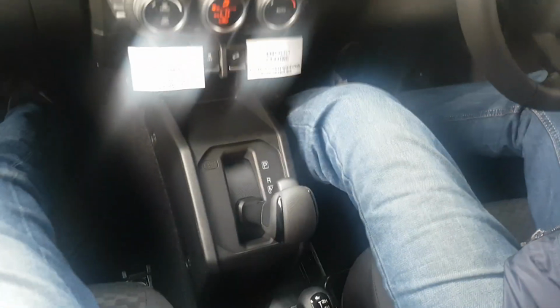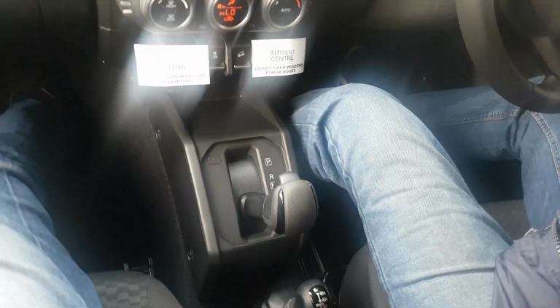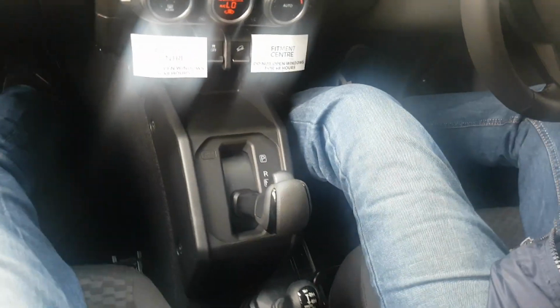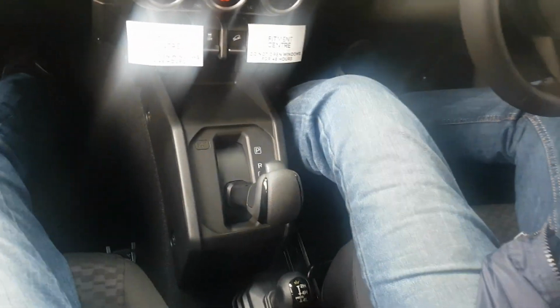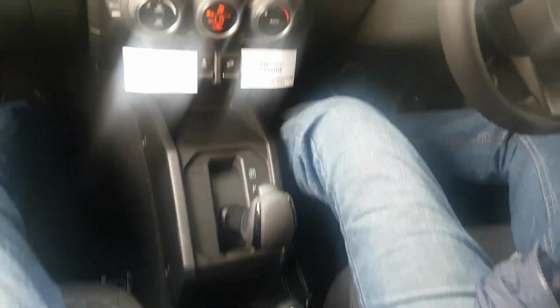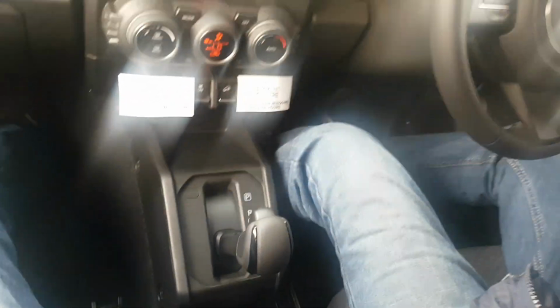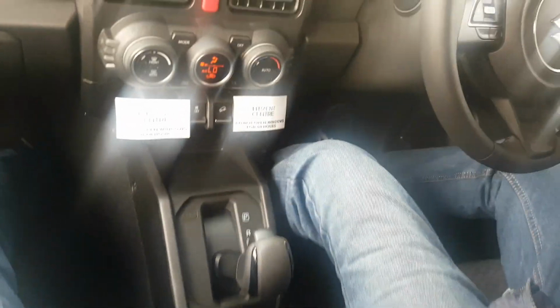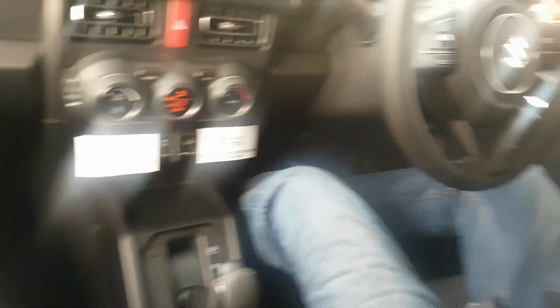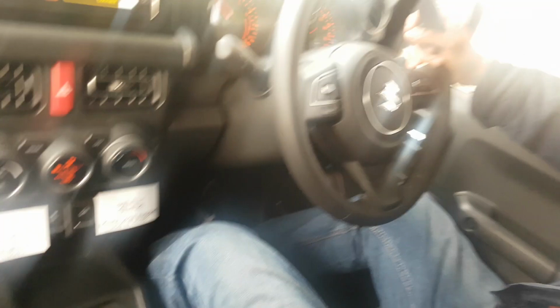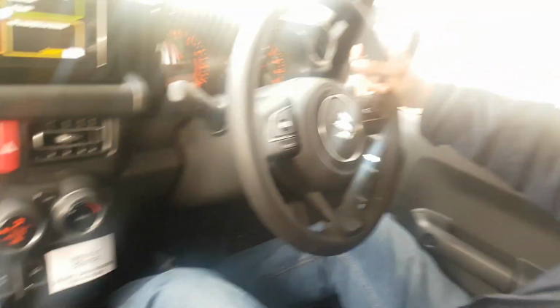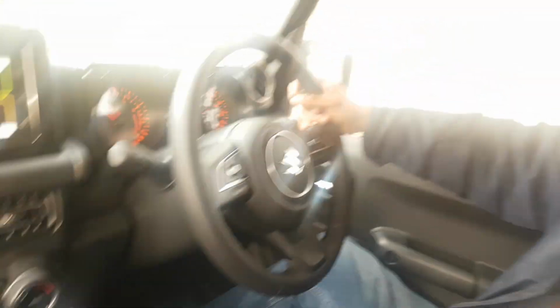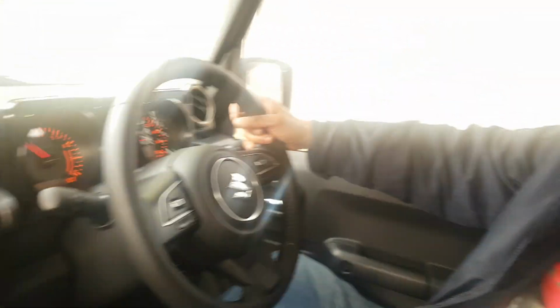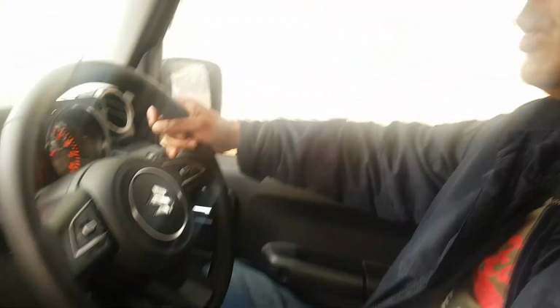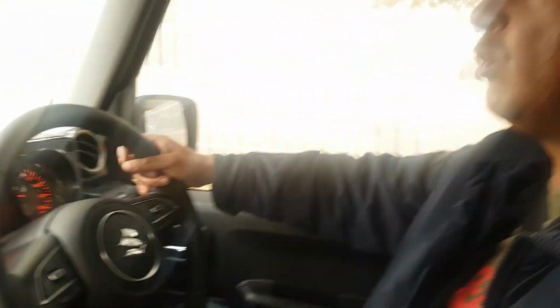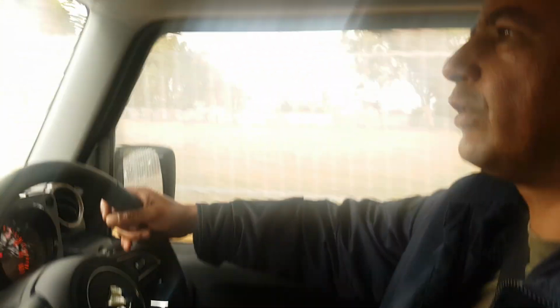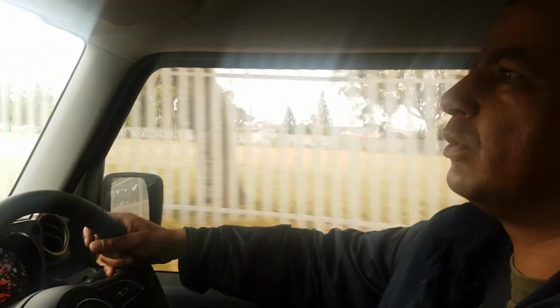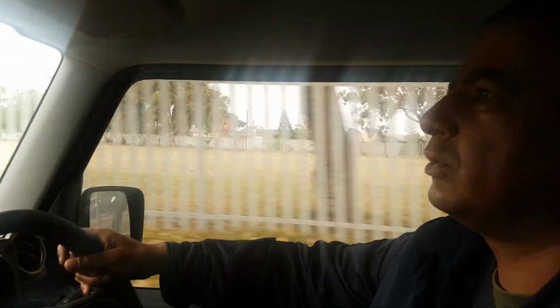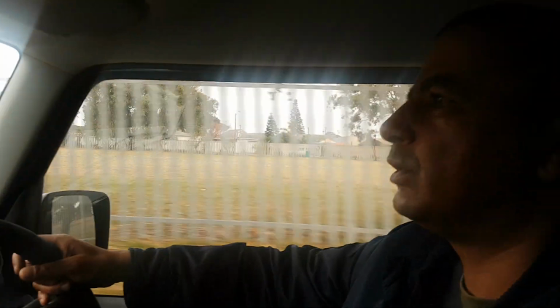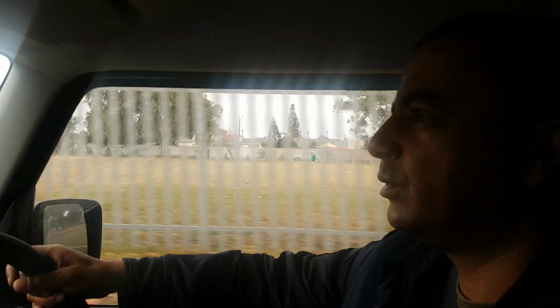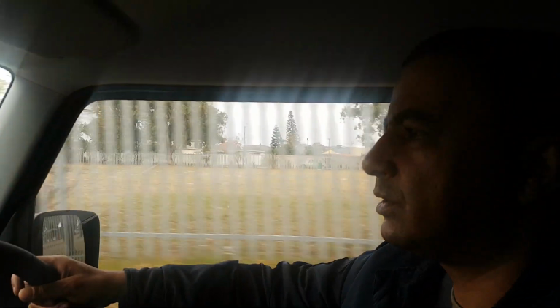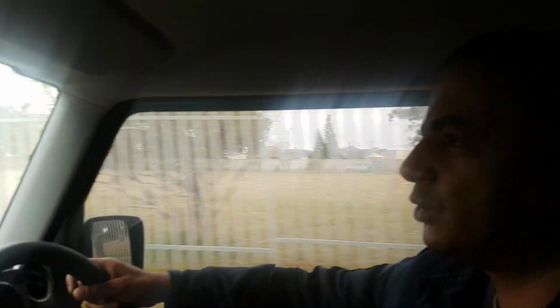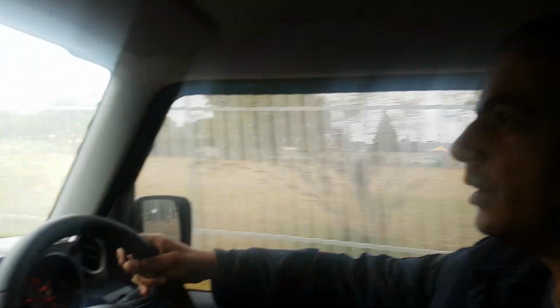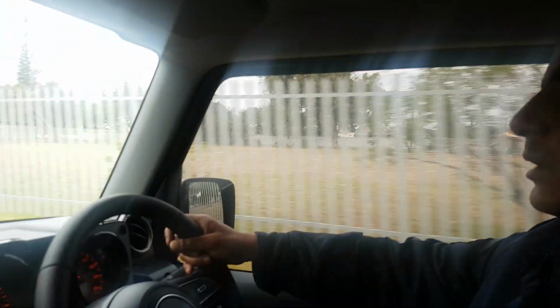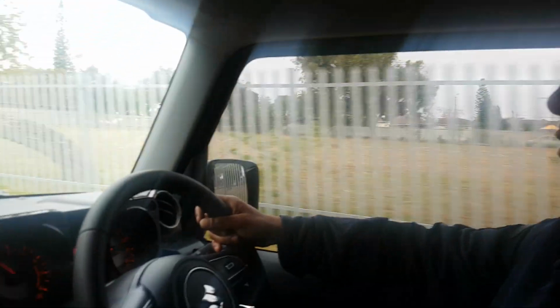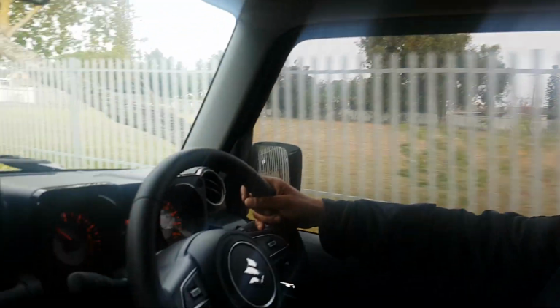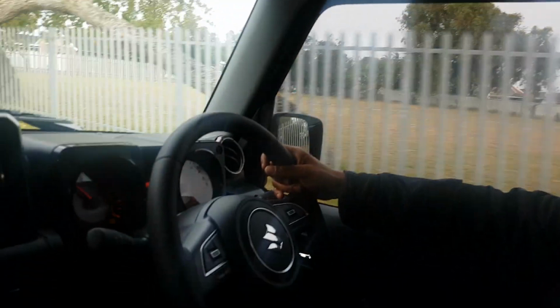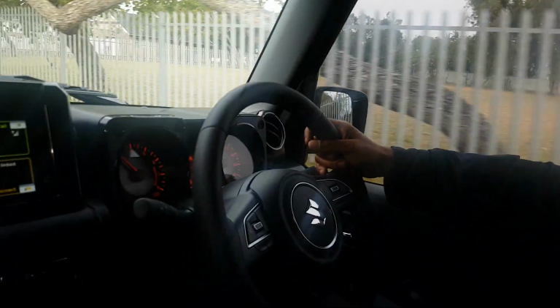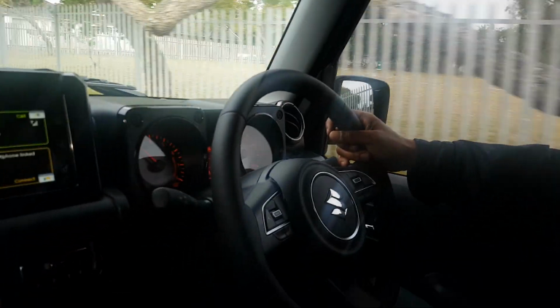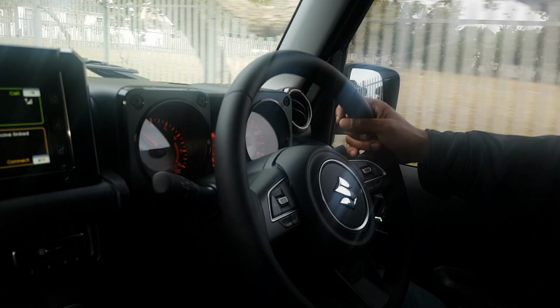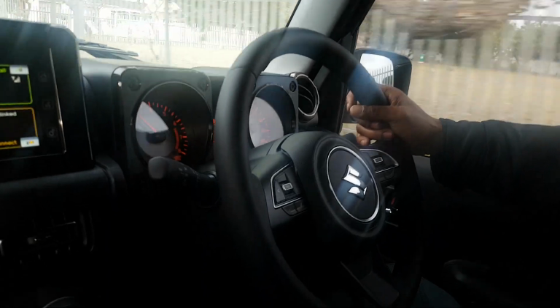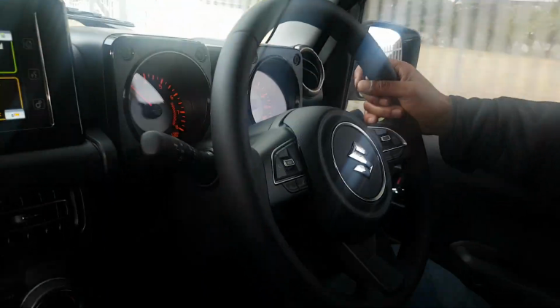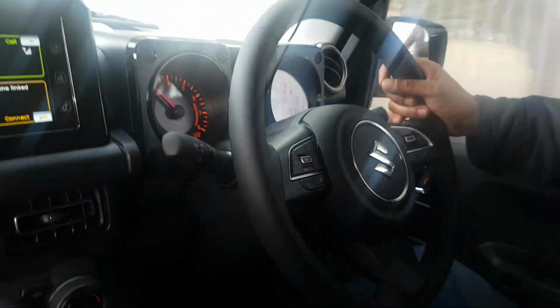We won't be doing off-roading today — we're just doing a little small test drive on the road.